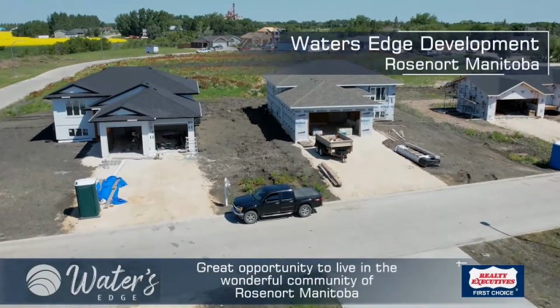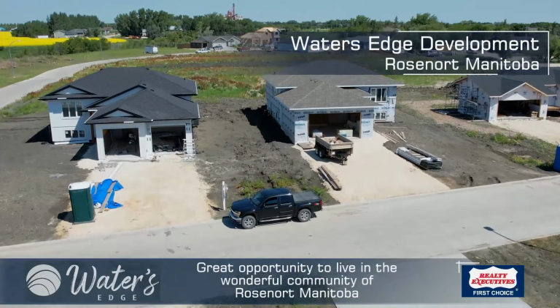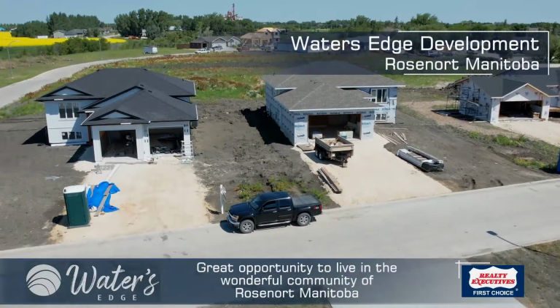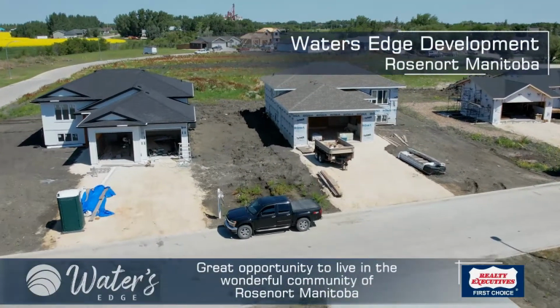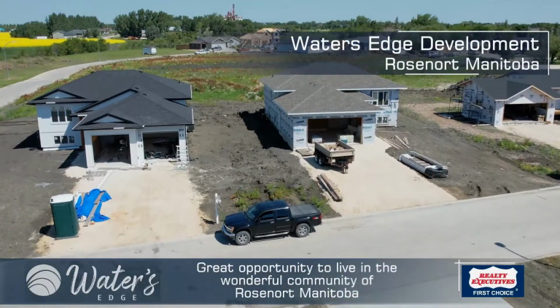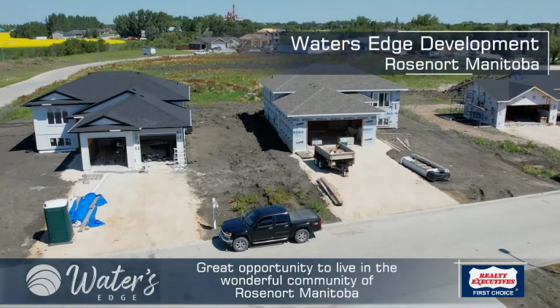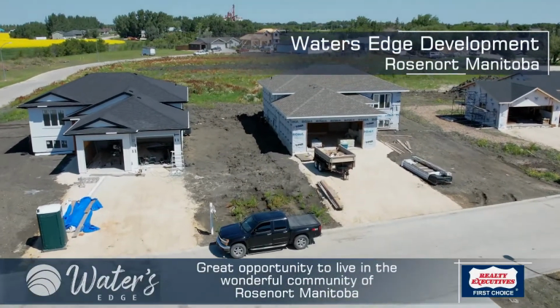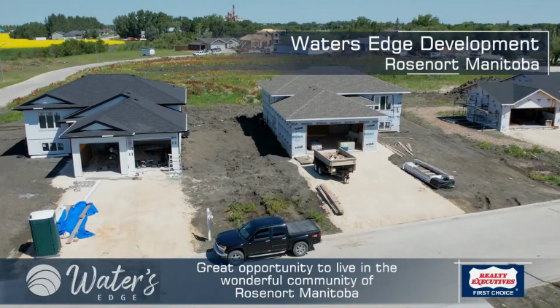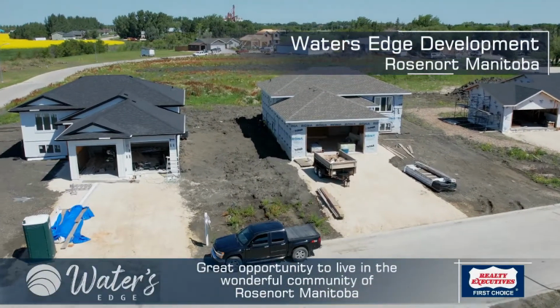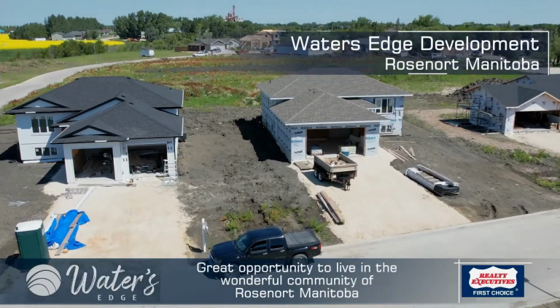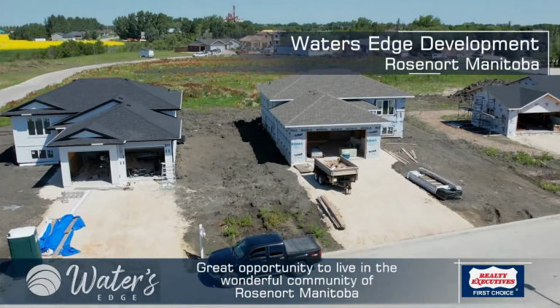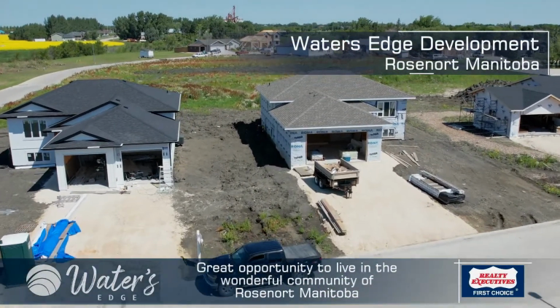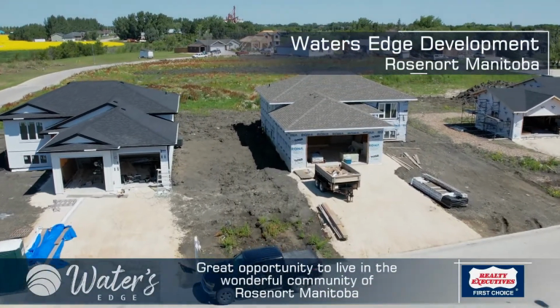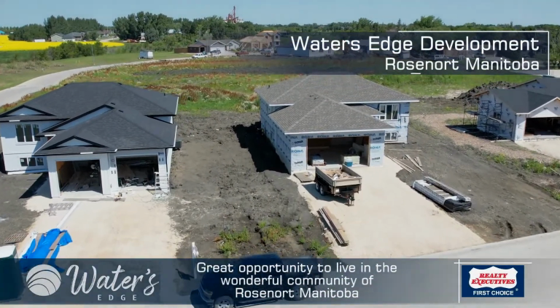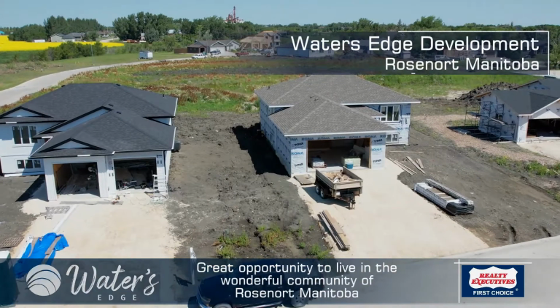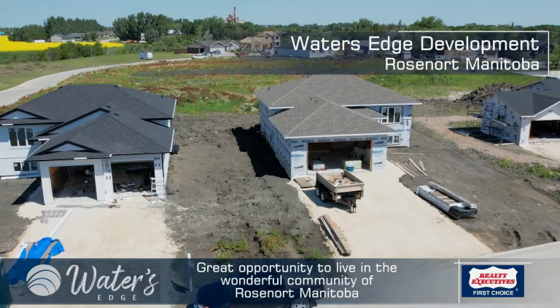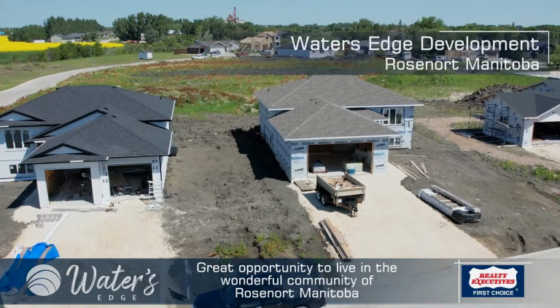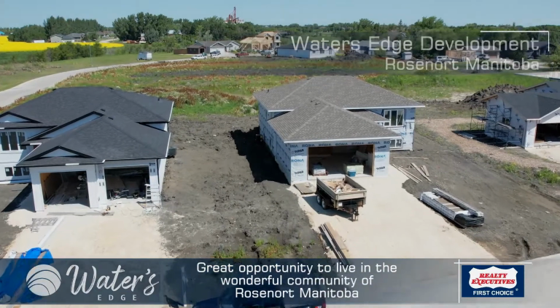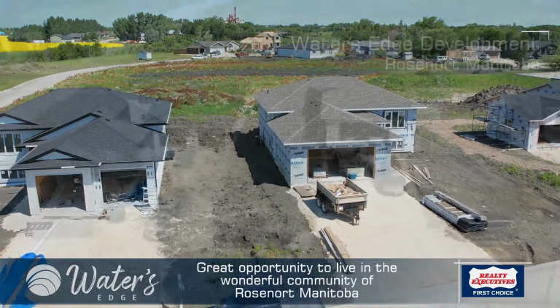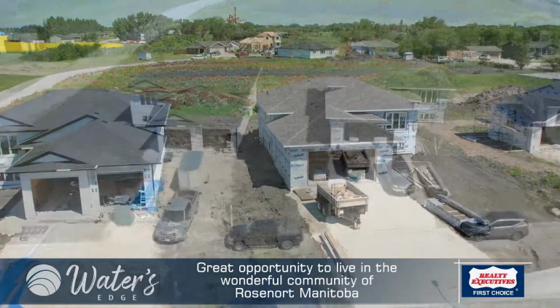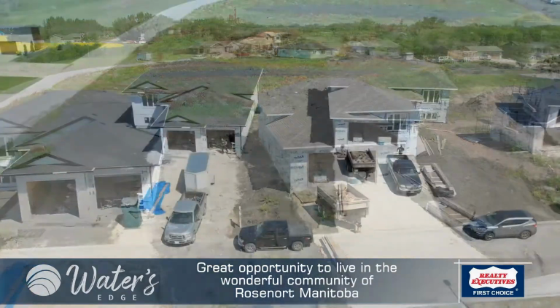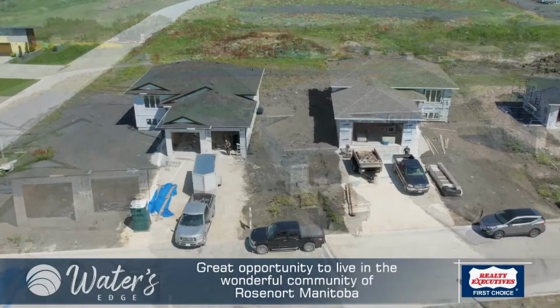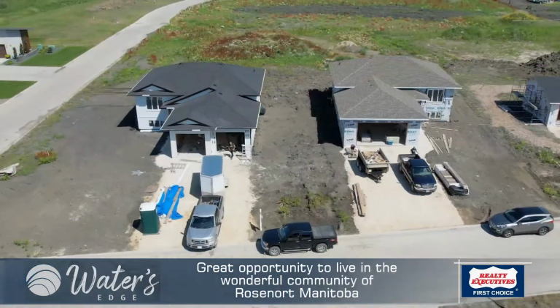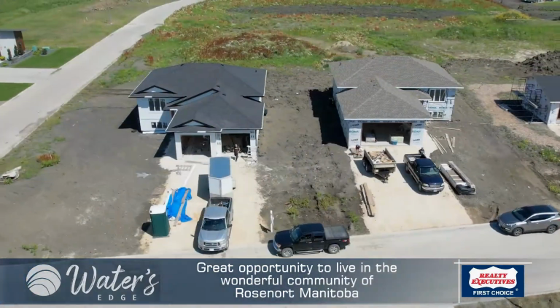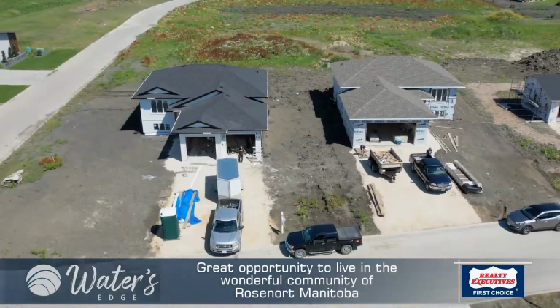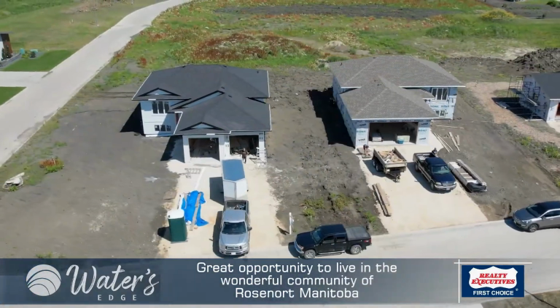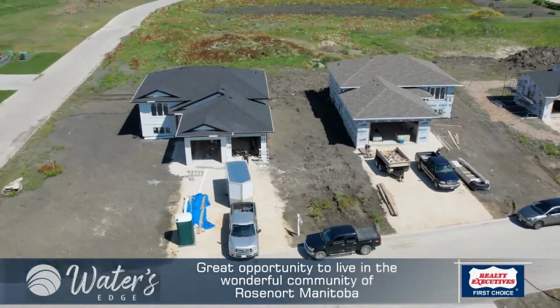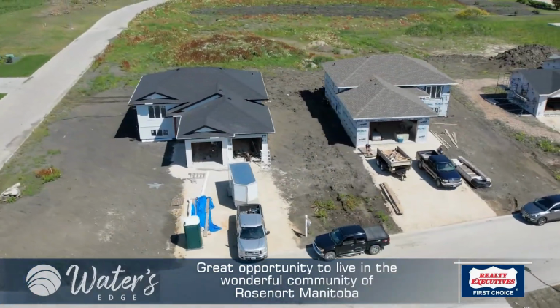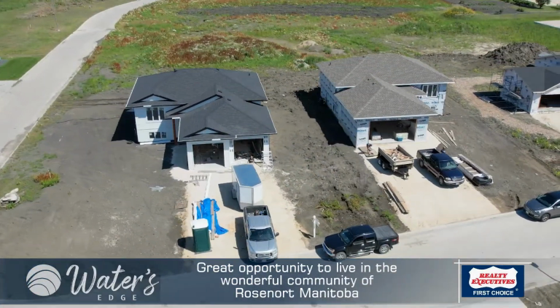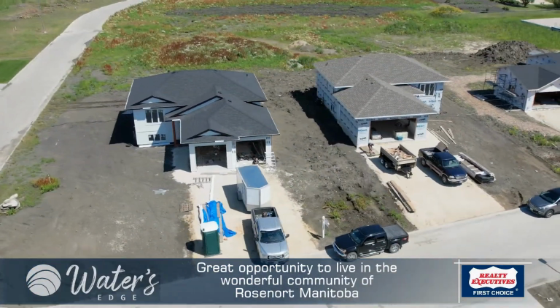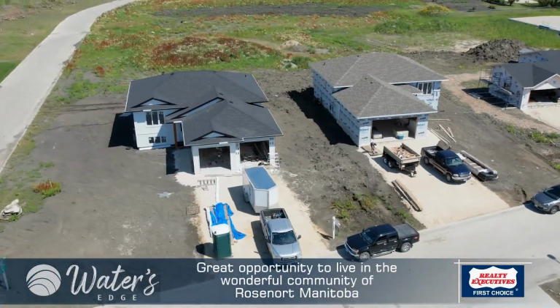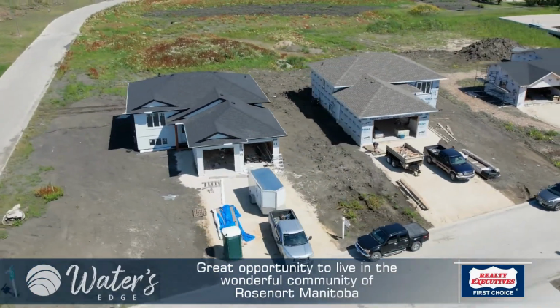We're in the Water's Edge development, close by the river, Rosenort, Manitoba — 30 minutes to the perimeter.